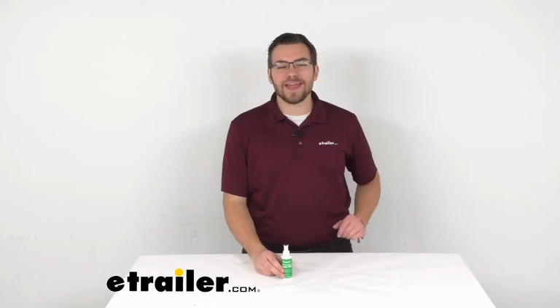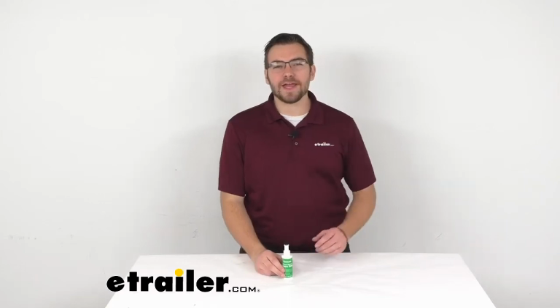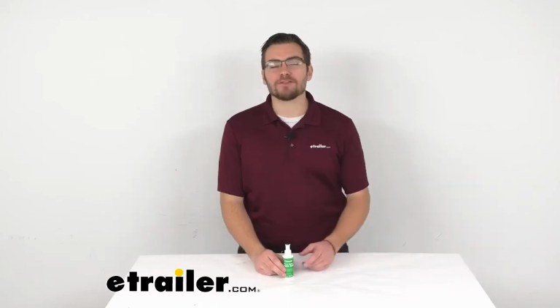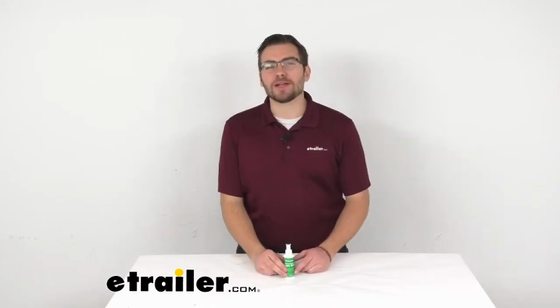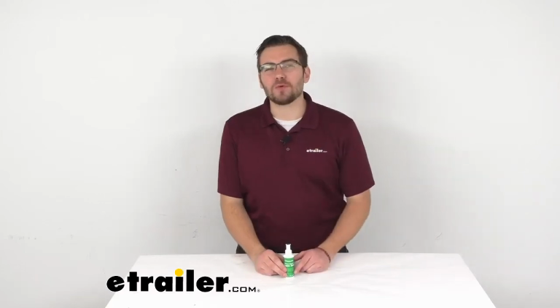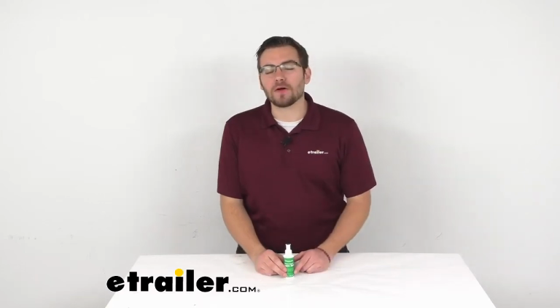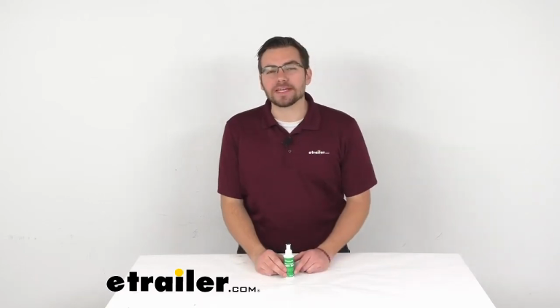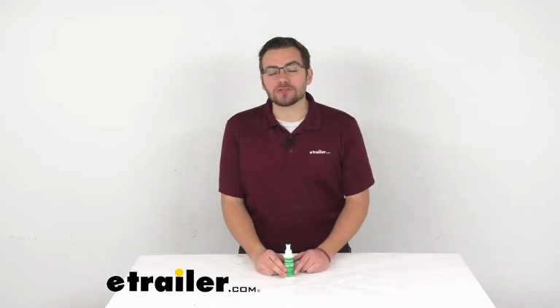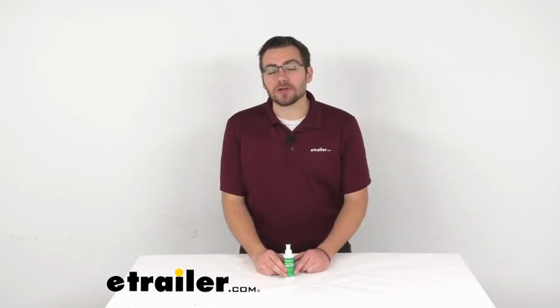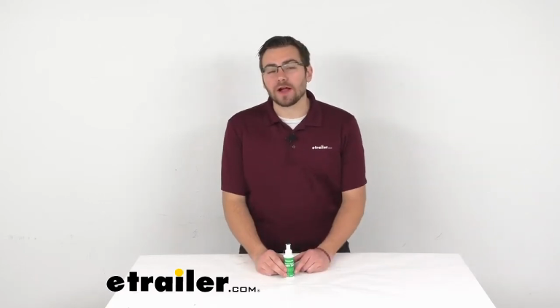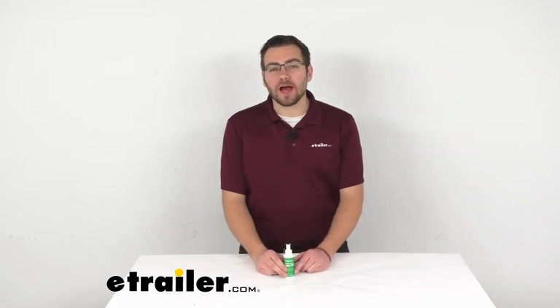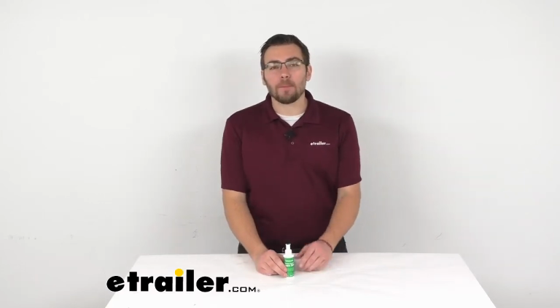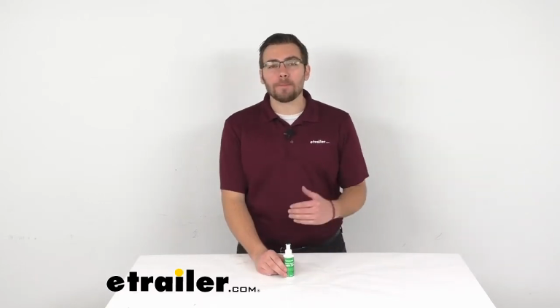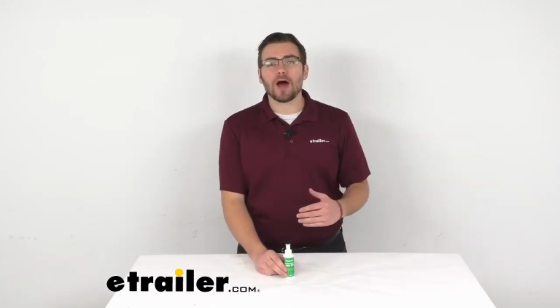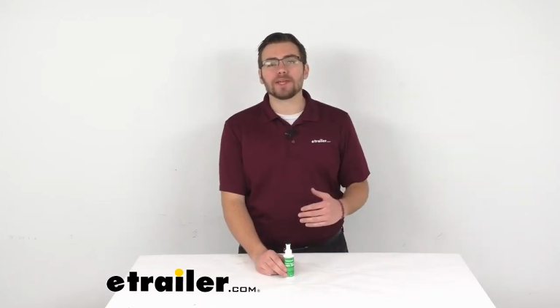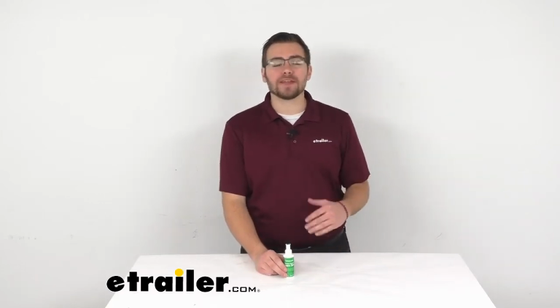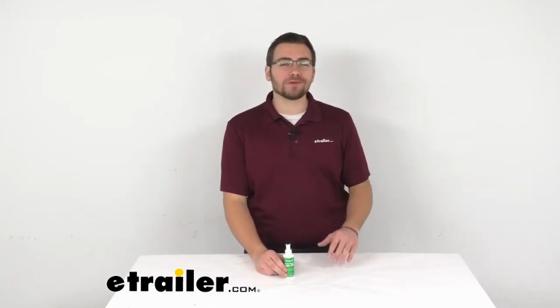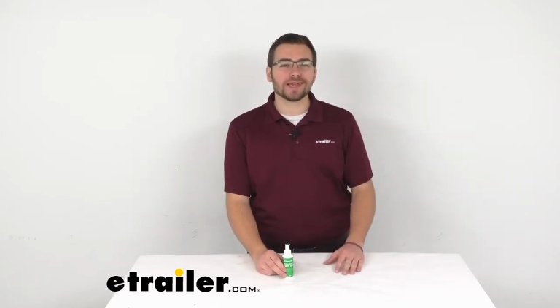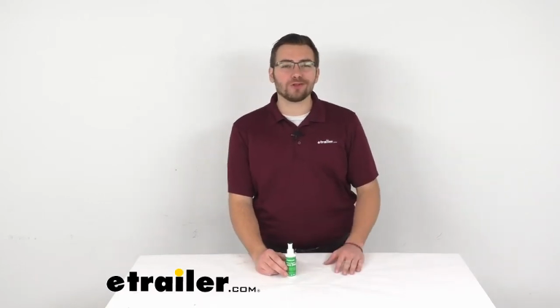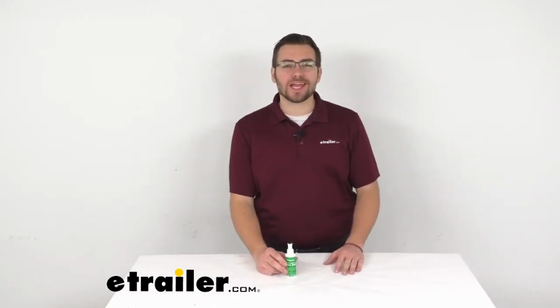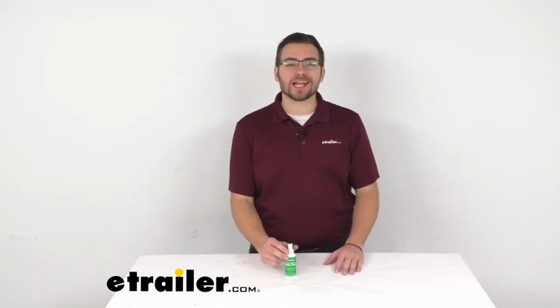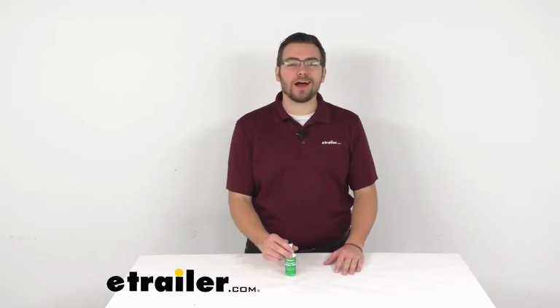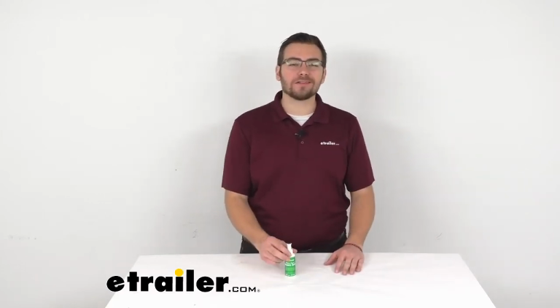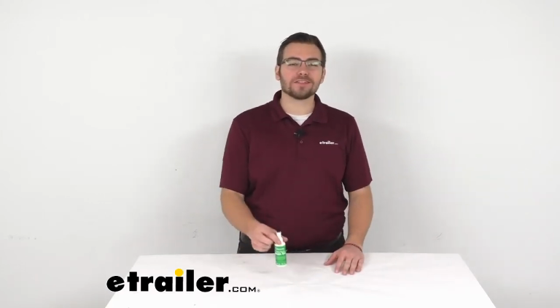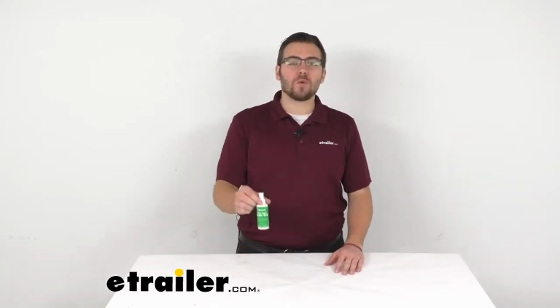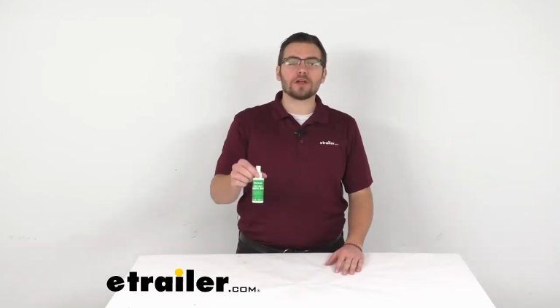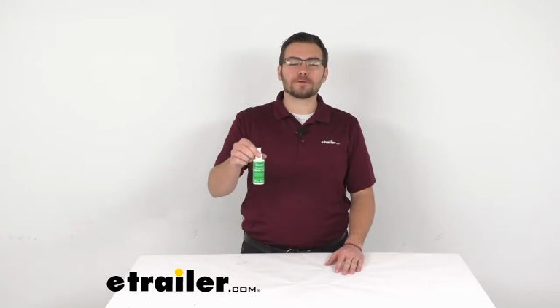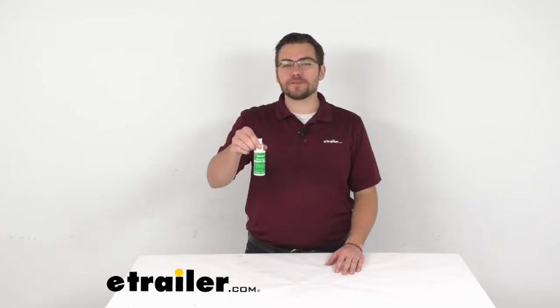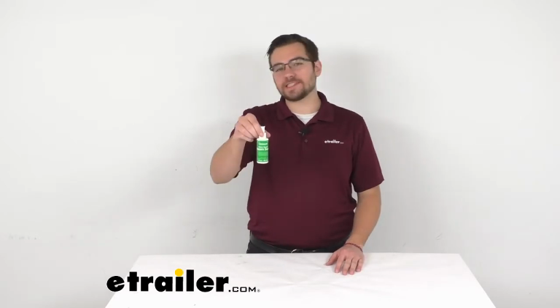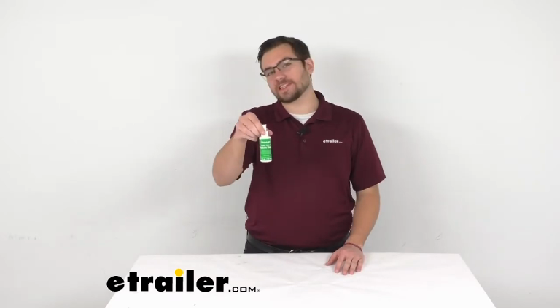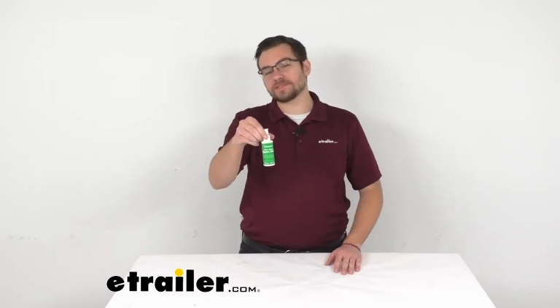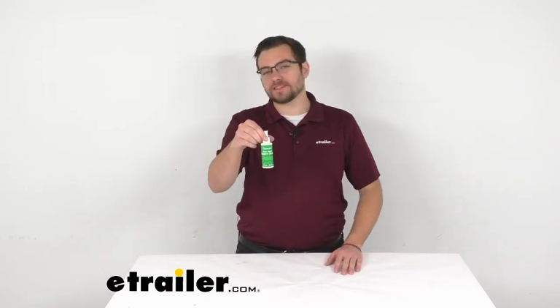Hey everybody, welcome to eTrailer.com. I'm Bobby and today we're taking a look at Coghlans waterproofing seam seal.